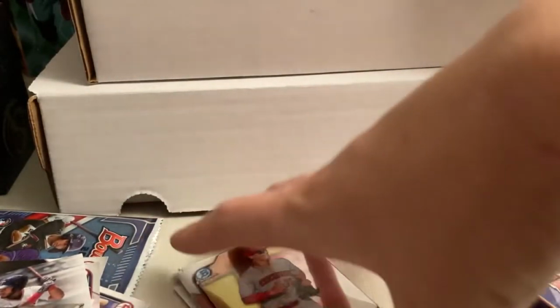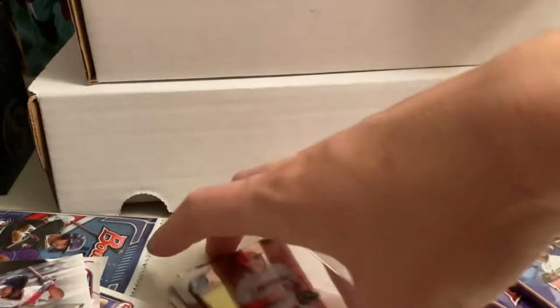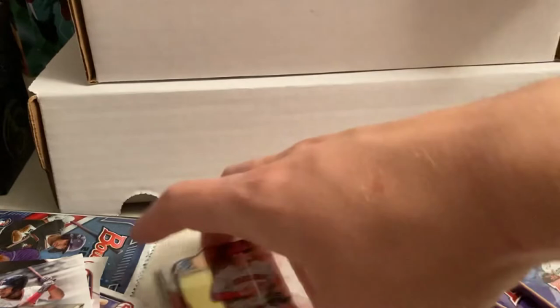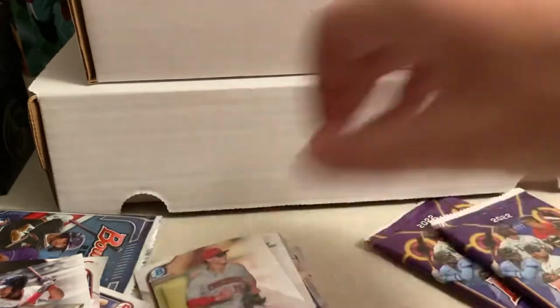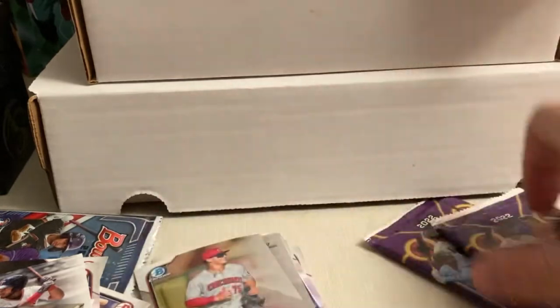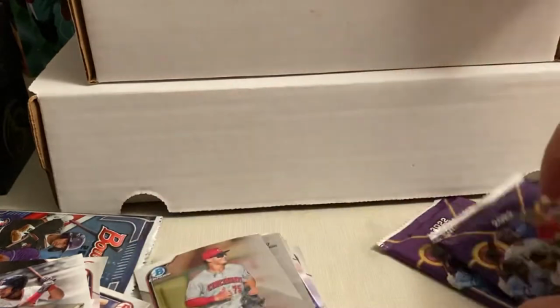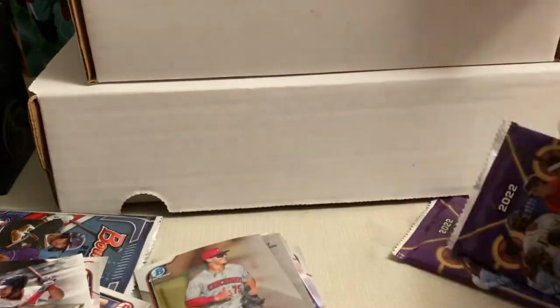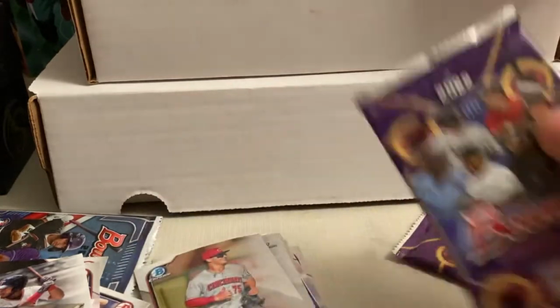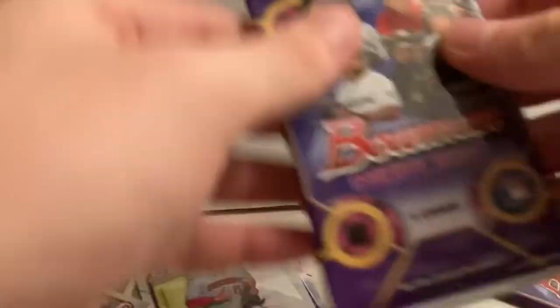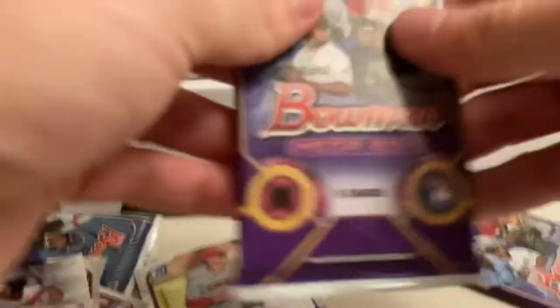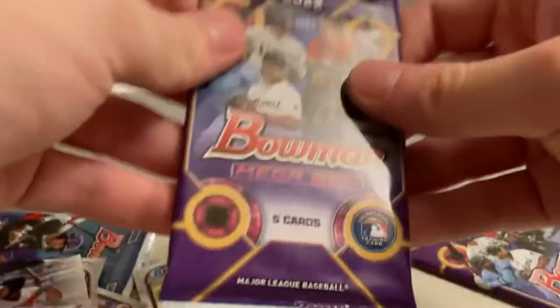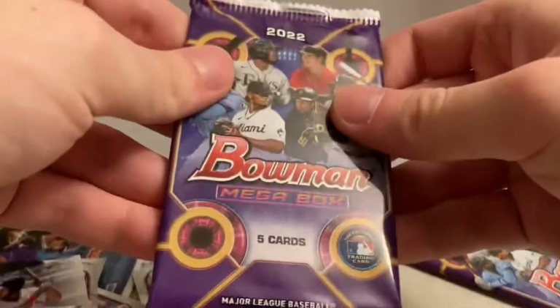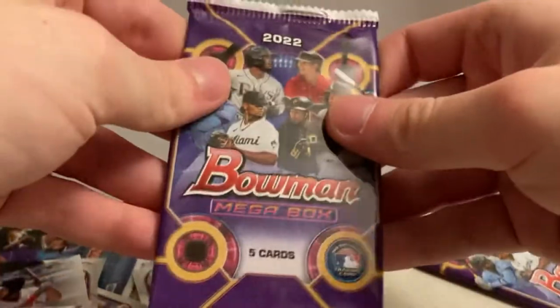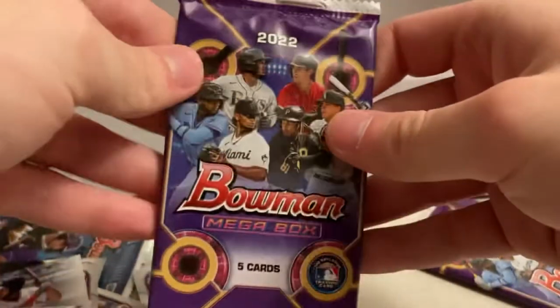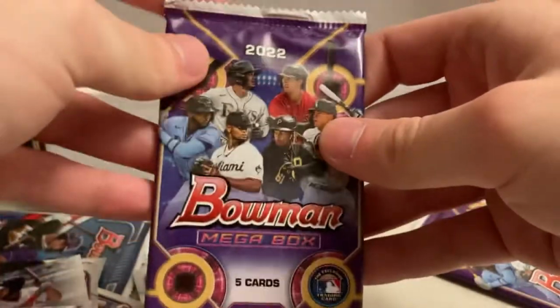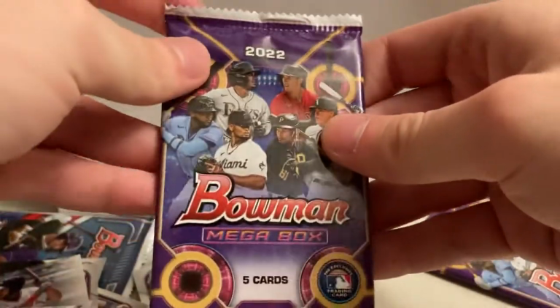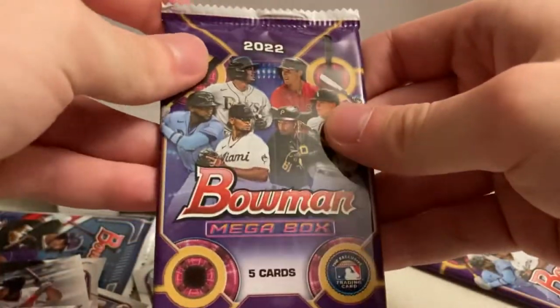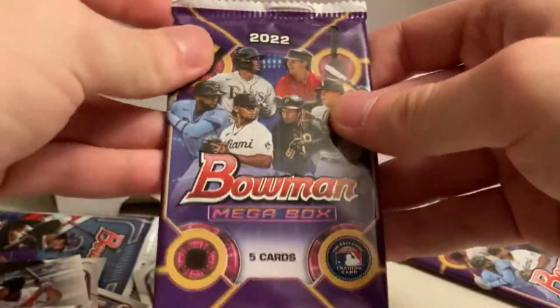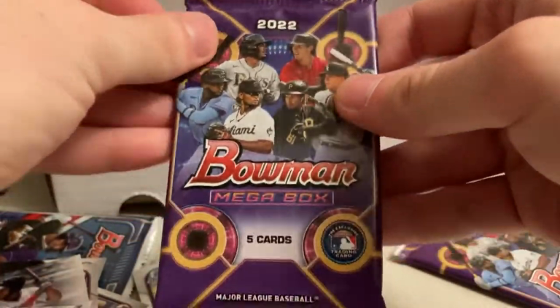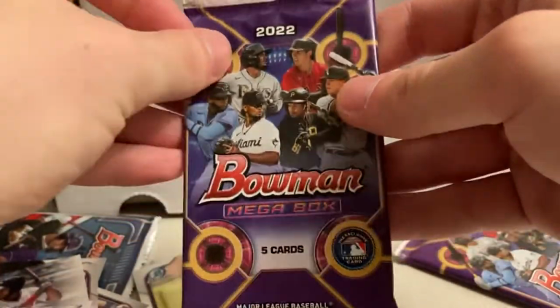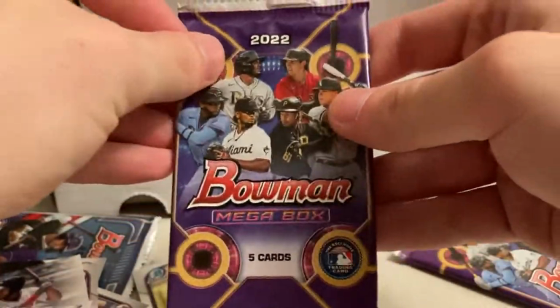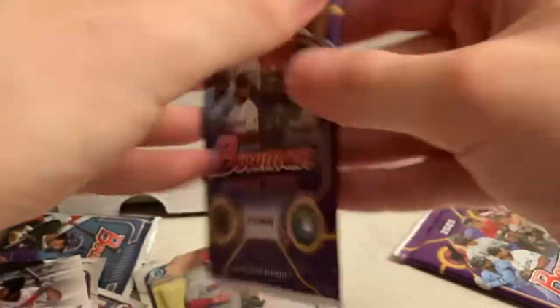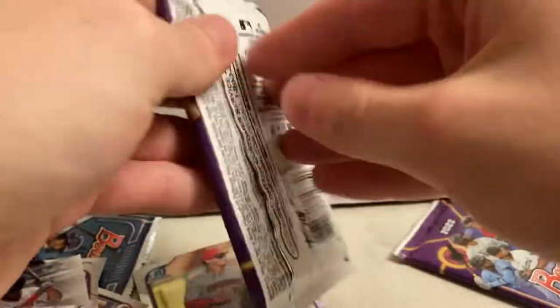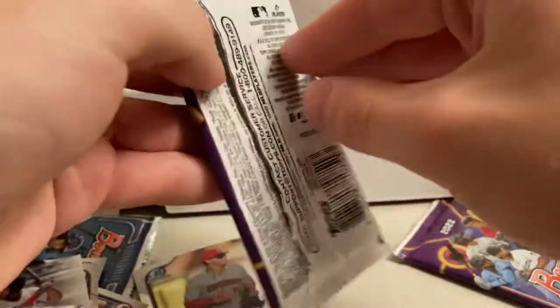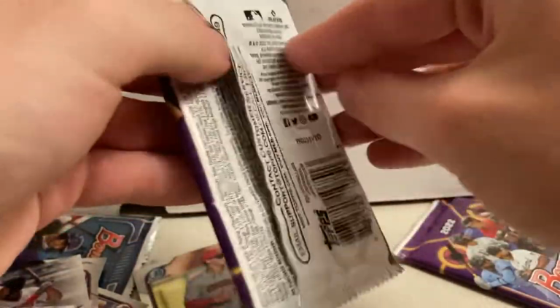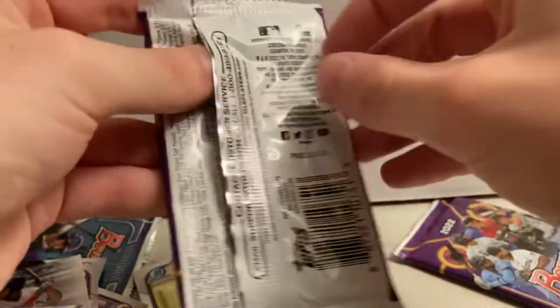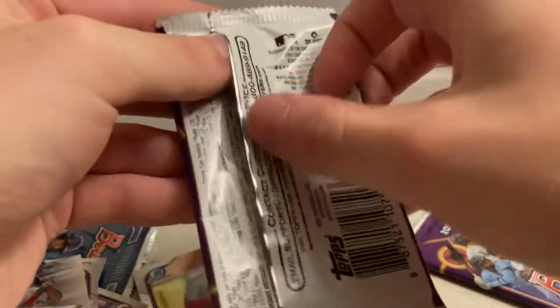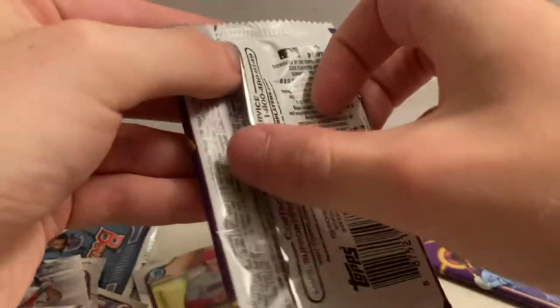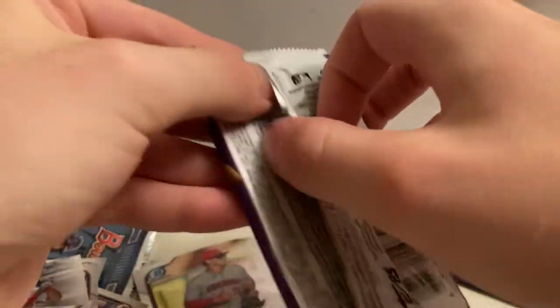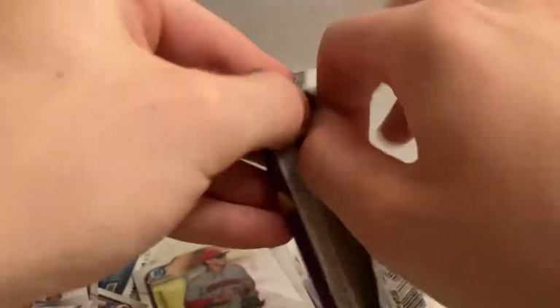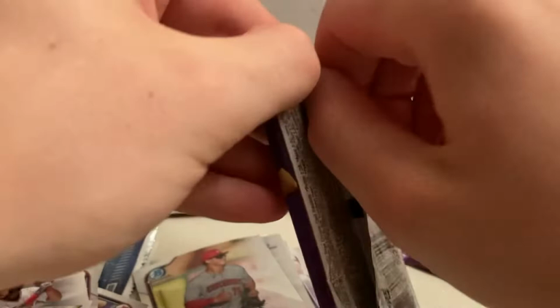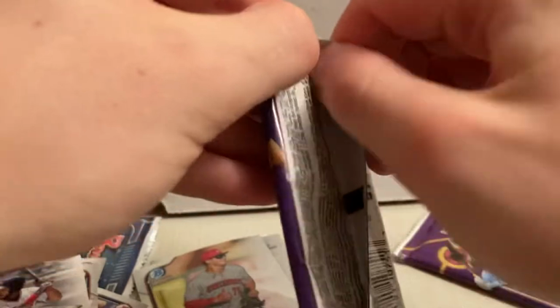No inserts like Hi-Fi Futures or Rookie of the Year favorites, but that's okay — because now it's on to the megabox packs.